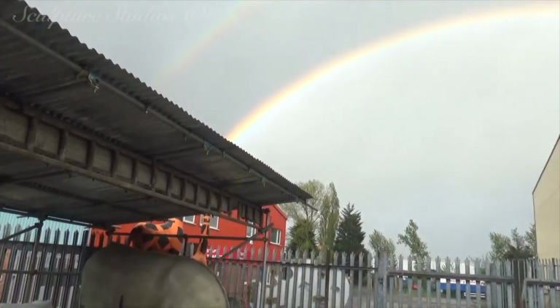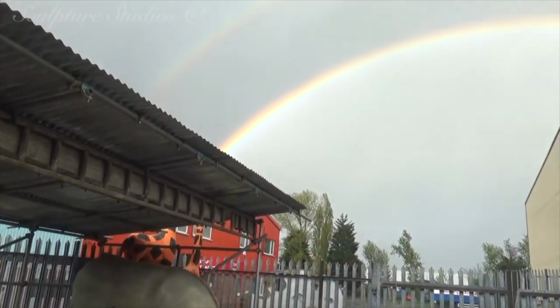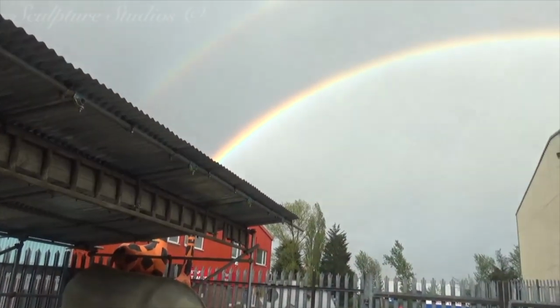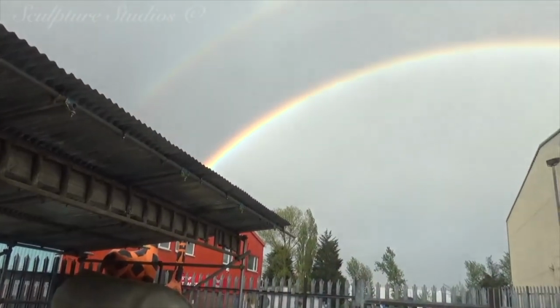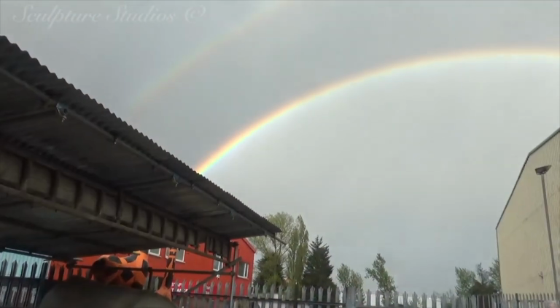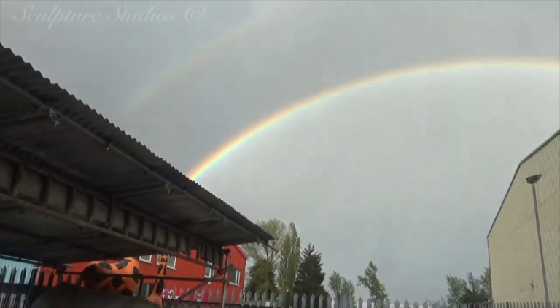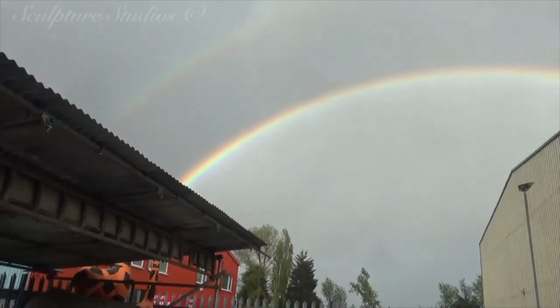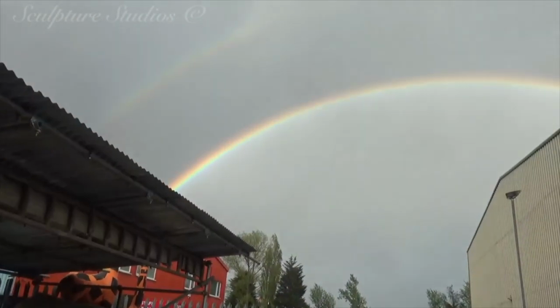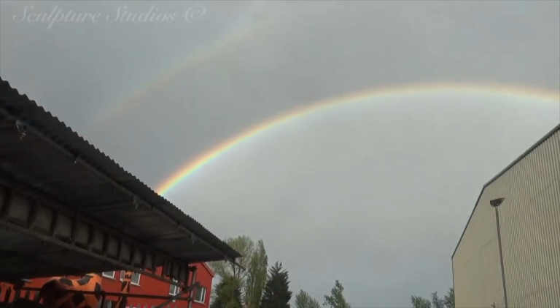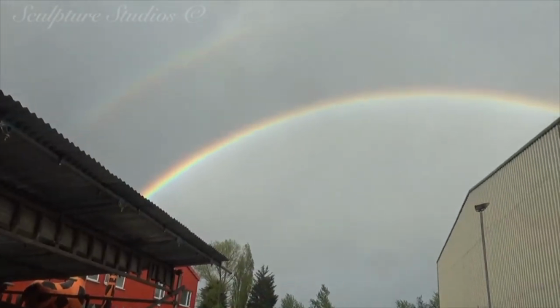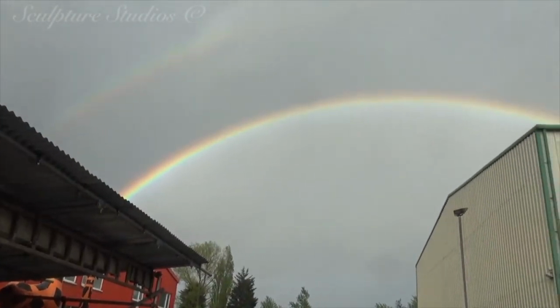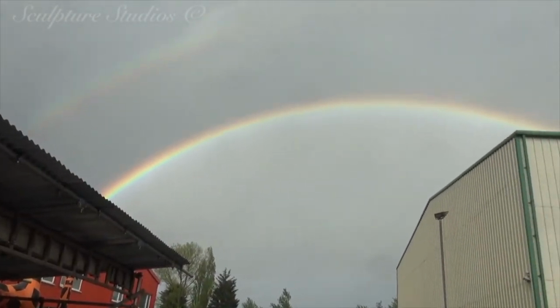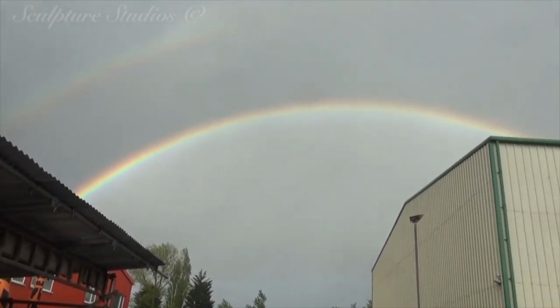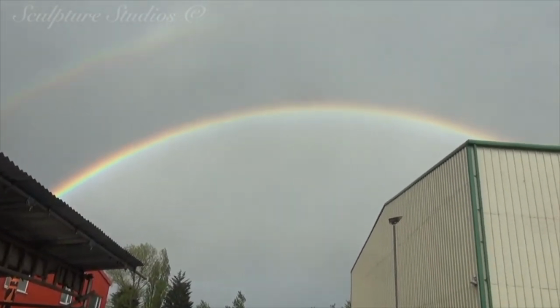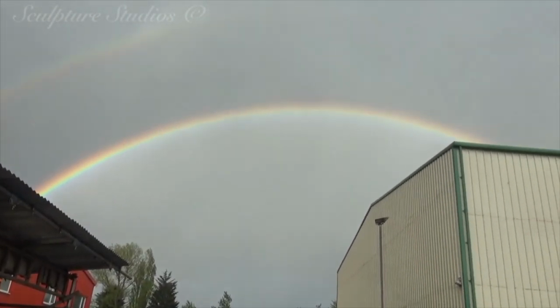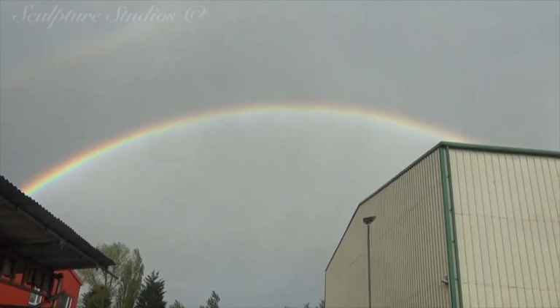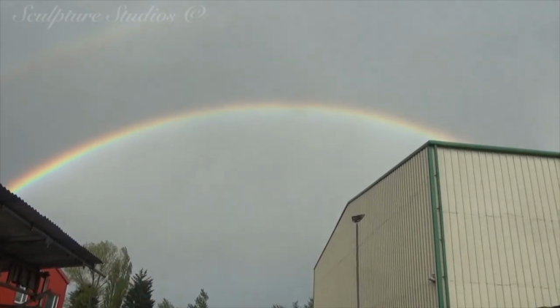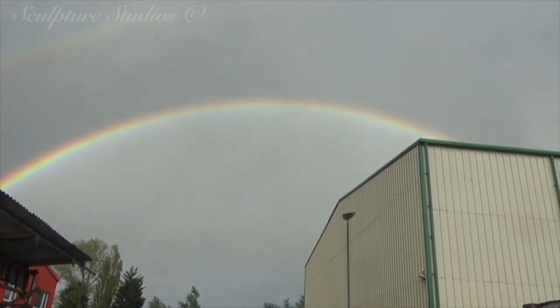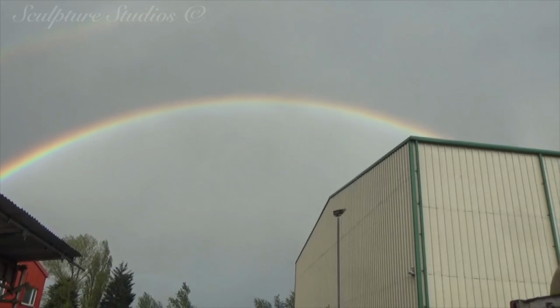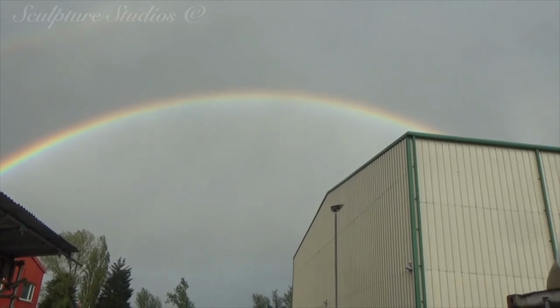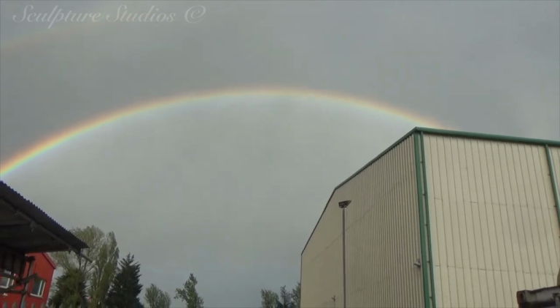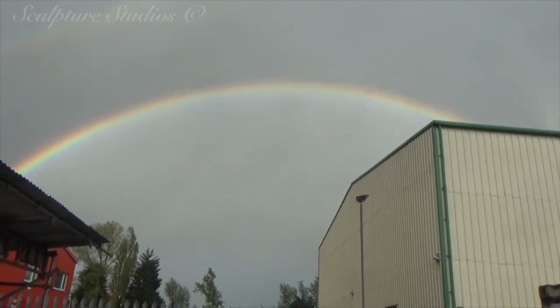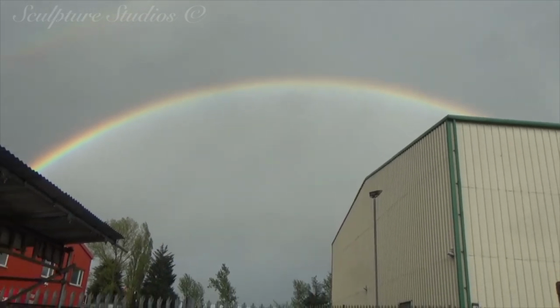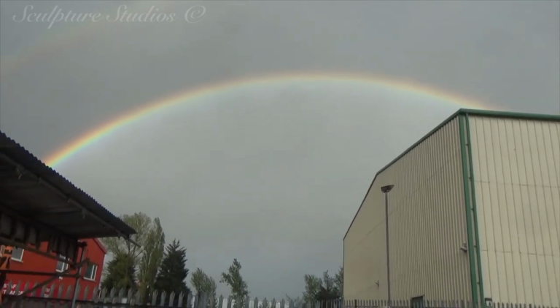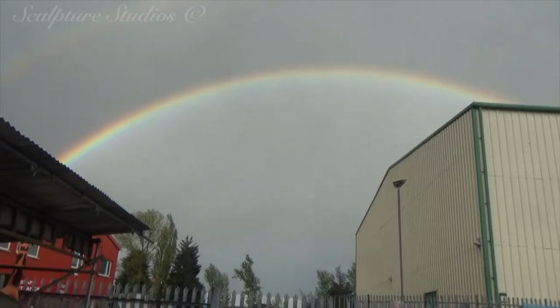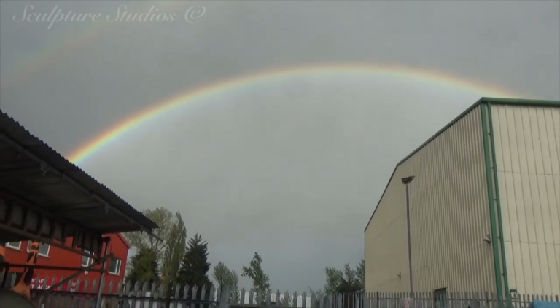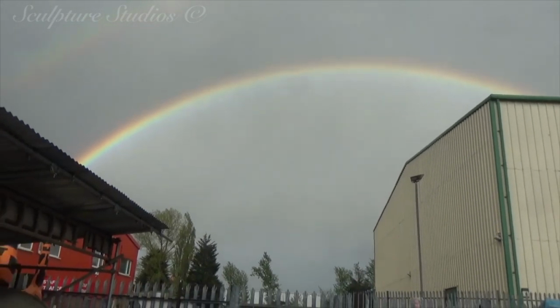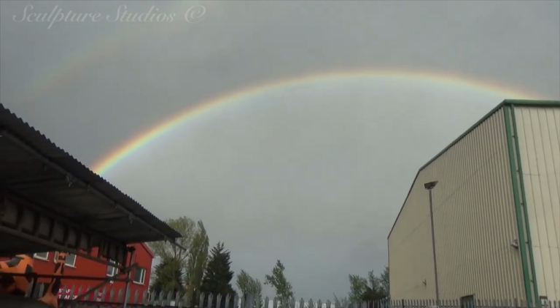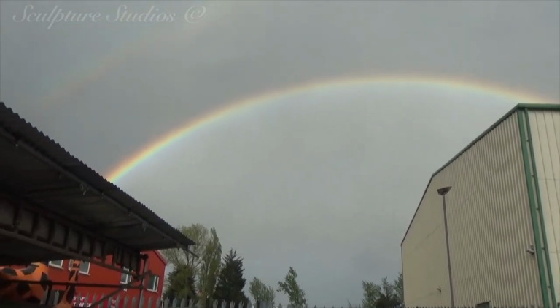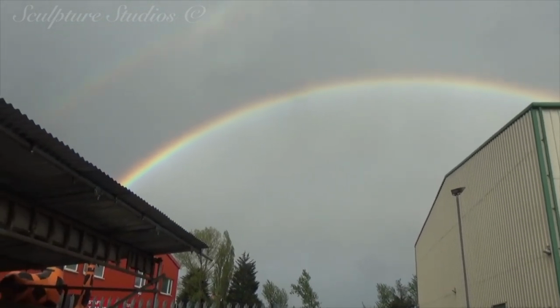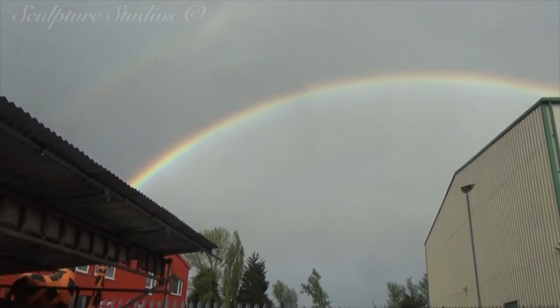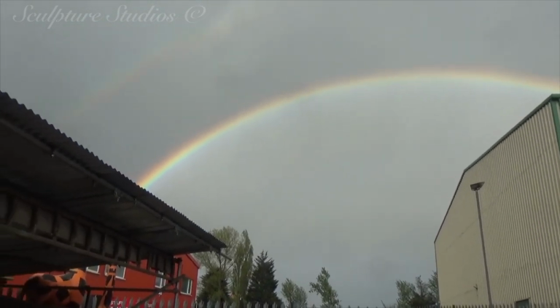Look at a fantastic rainbow. Look at that — it's beautiful. Really, really nice.